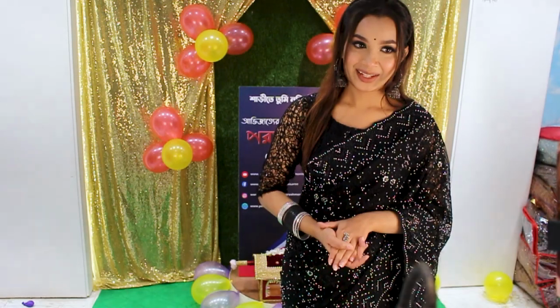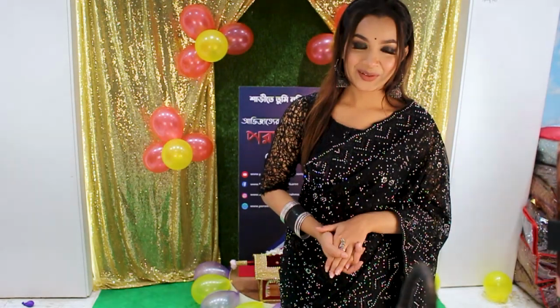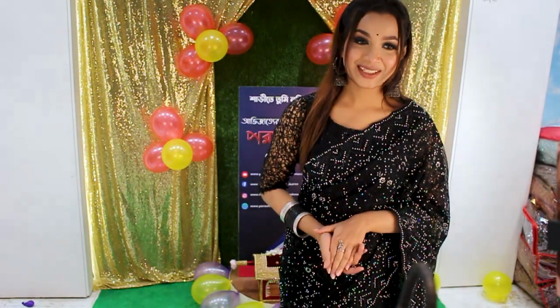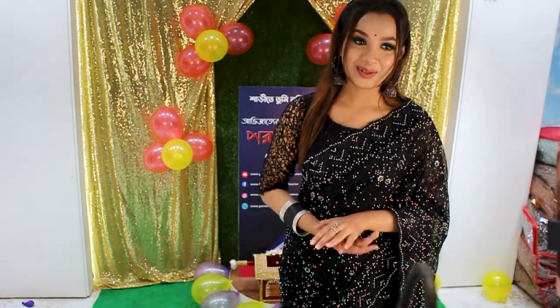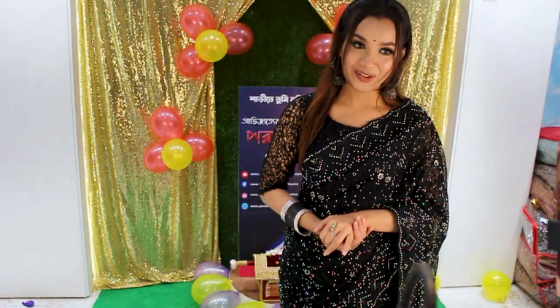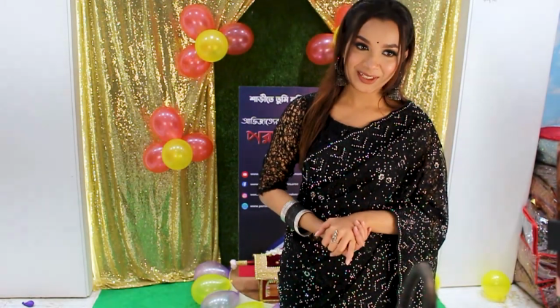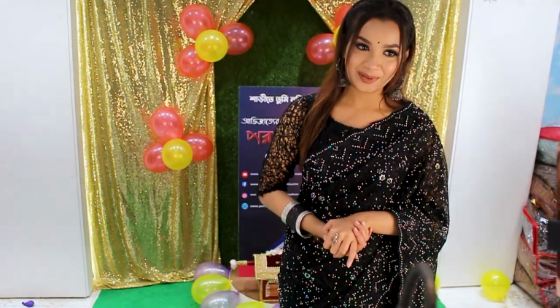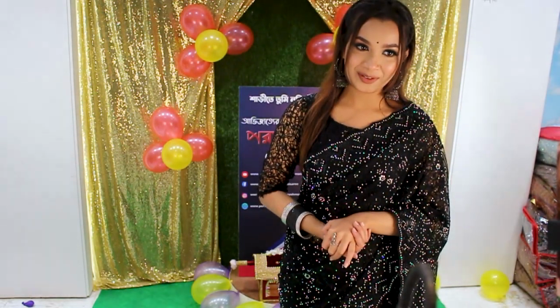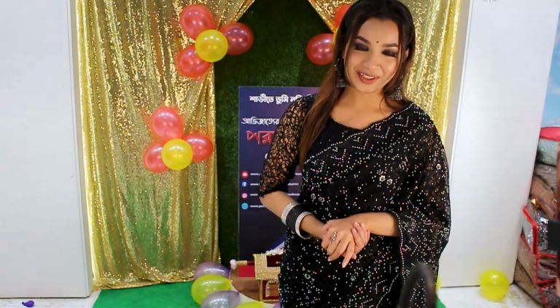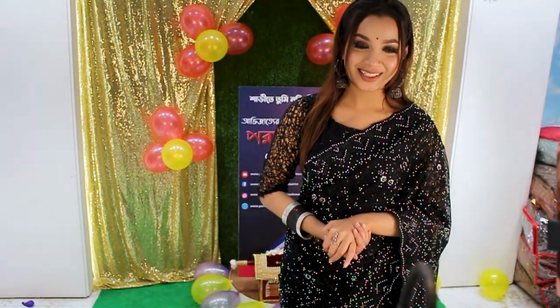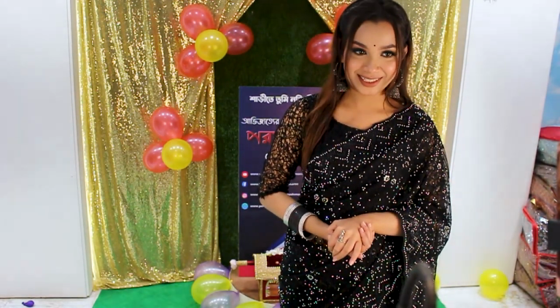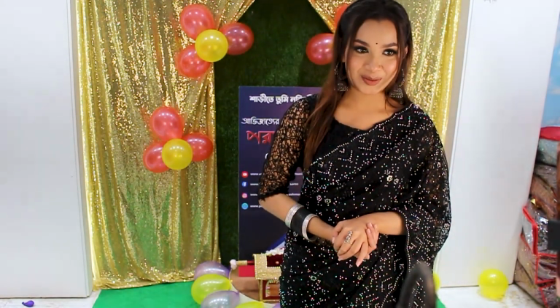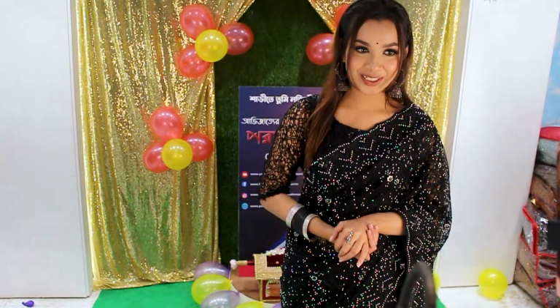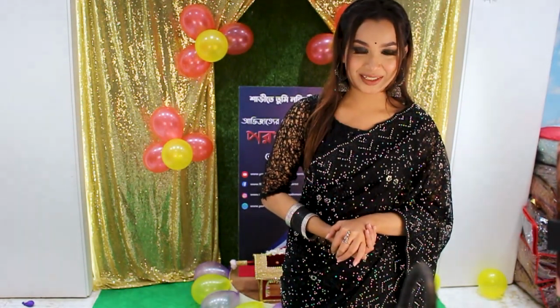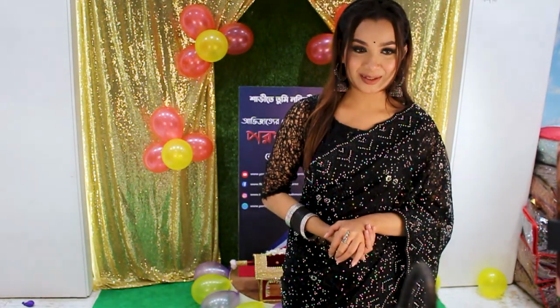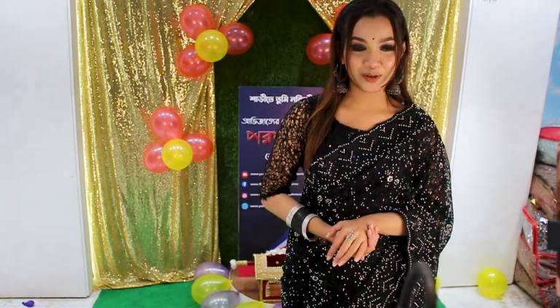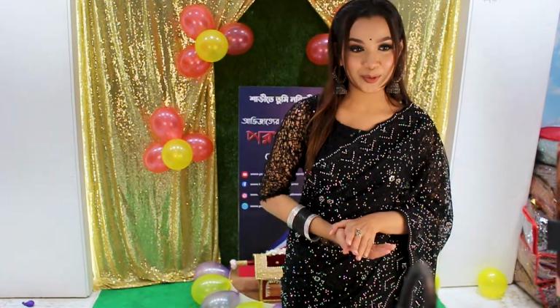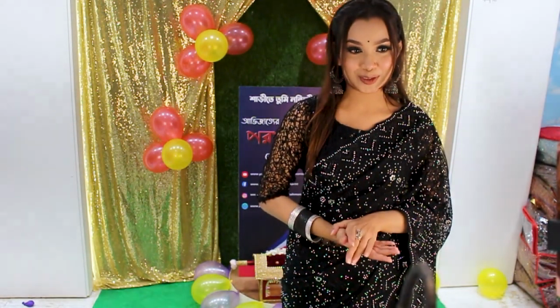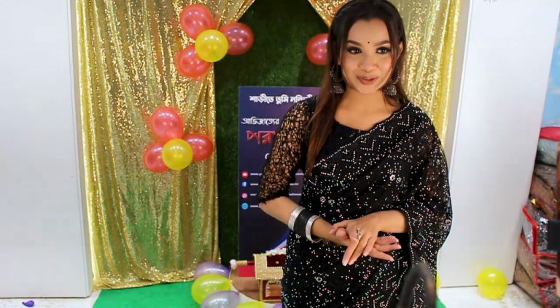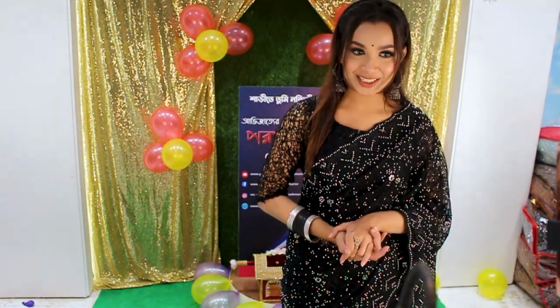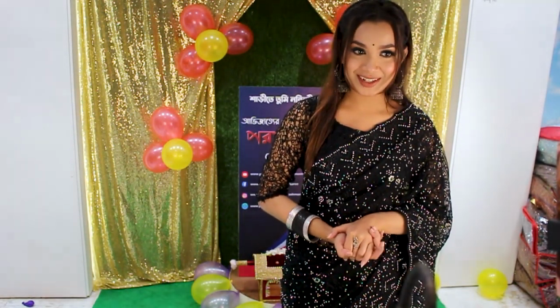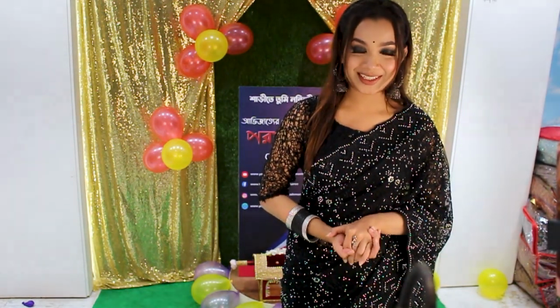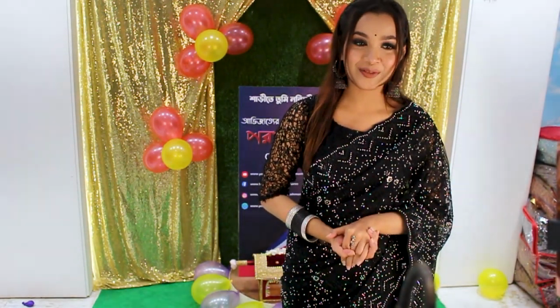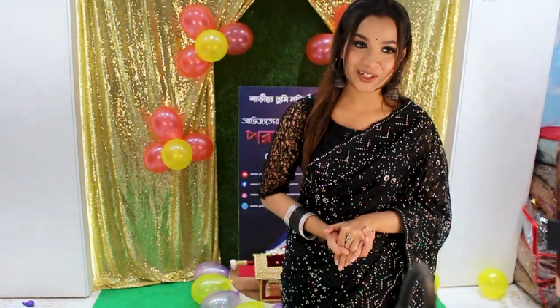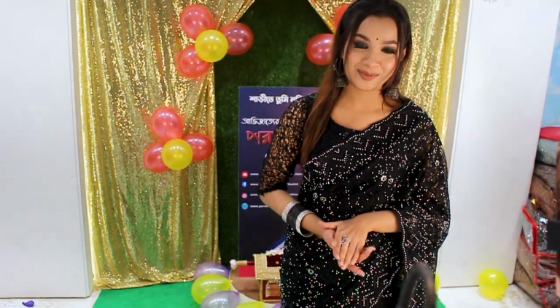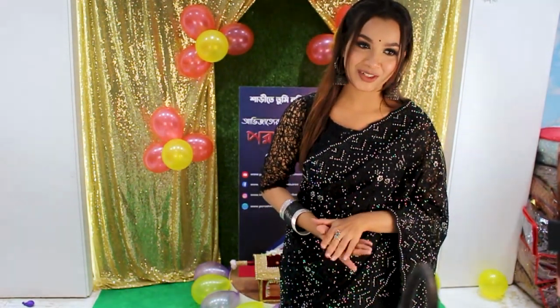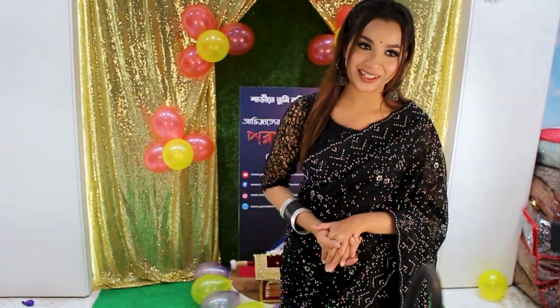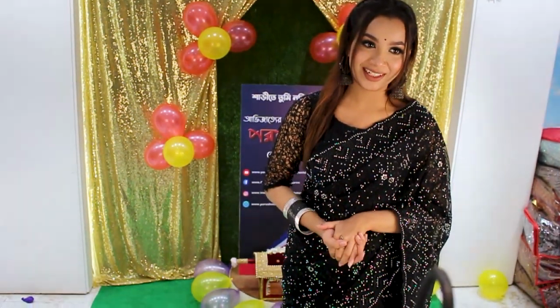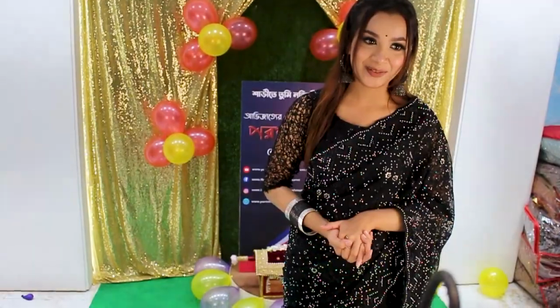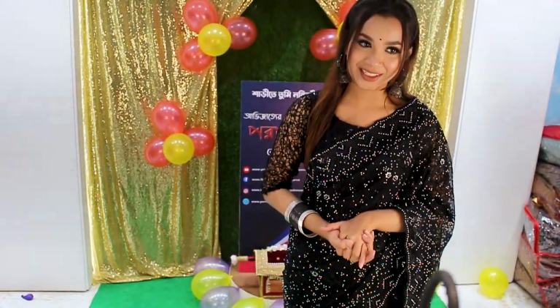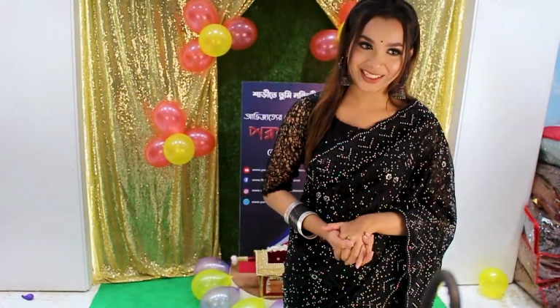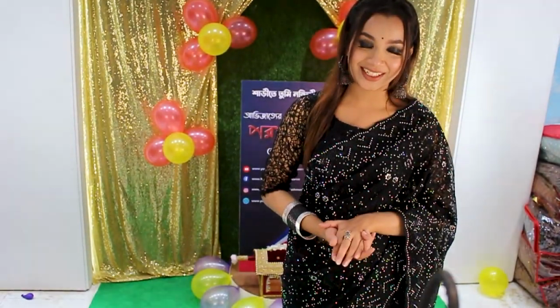Hello and Assalamualaikum everyone! This is Nooshin Tasmeem from Porish Monish Shari's, and welcome to another live session!